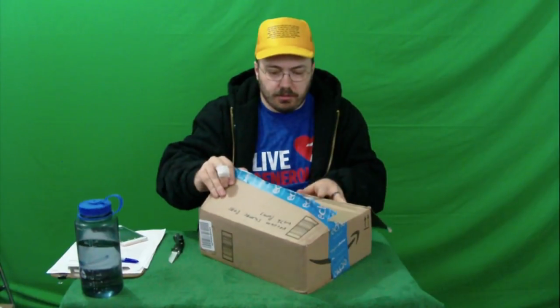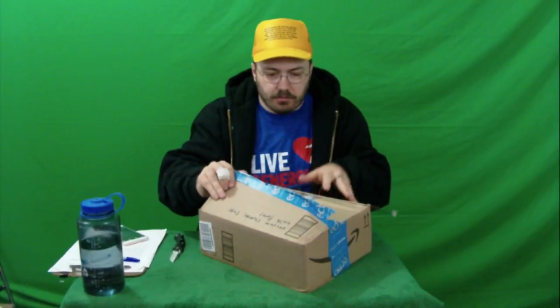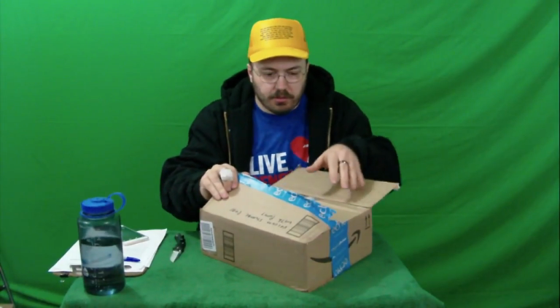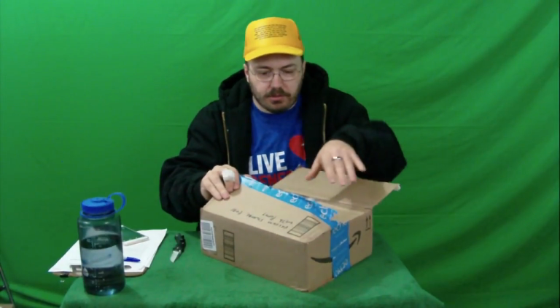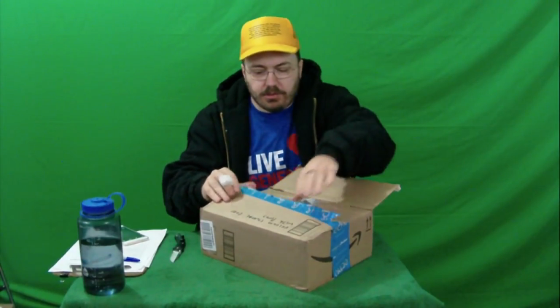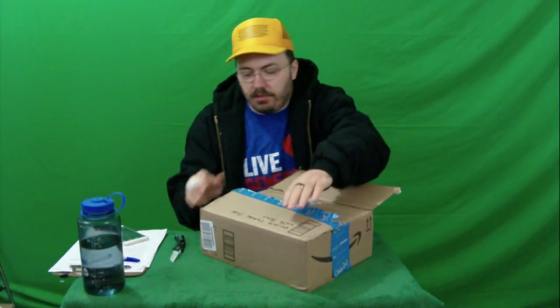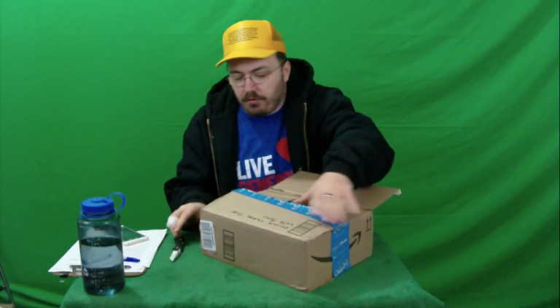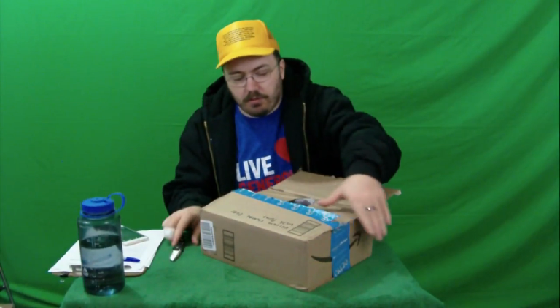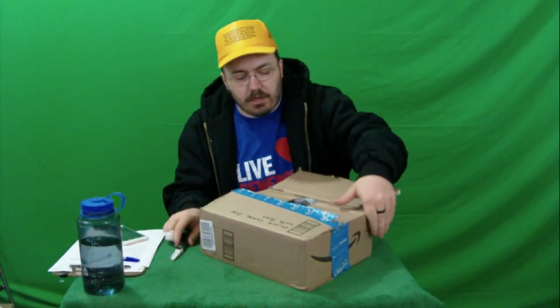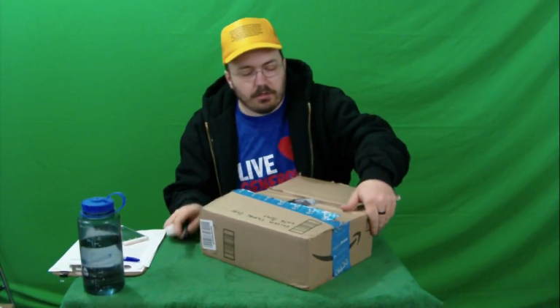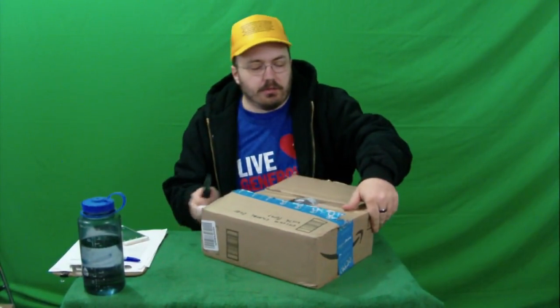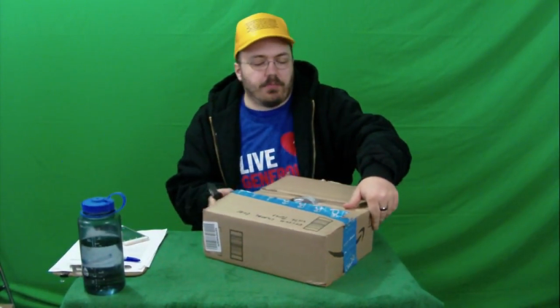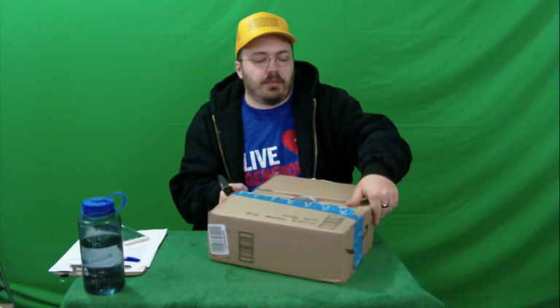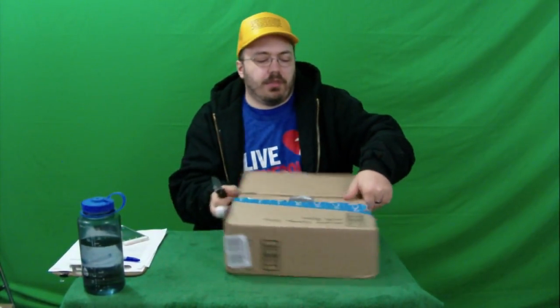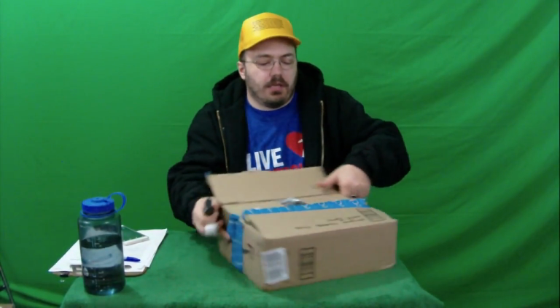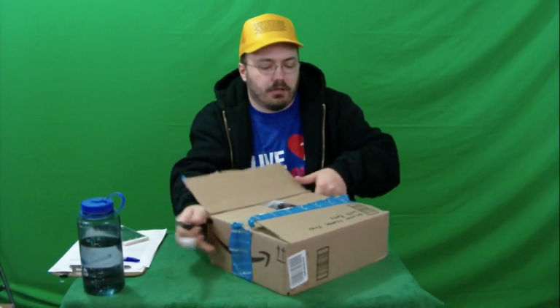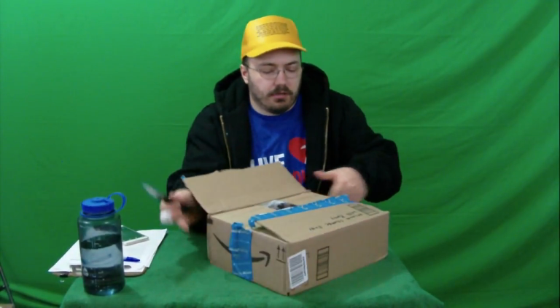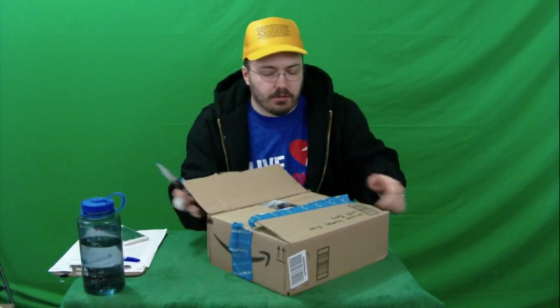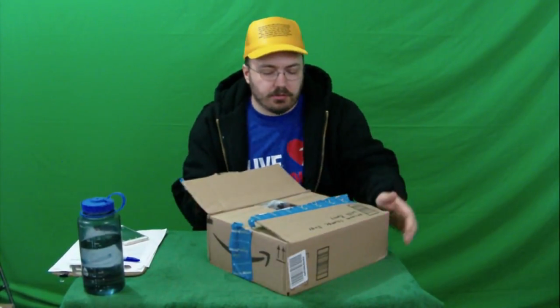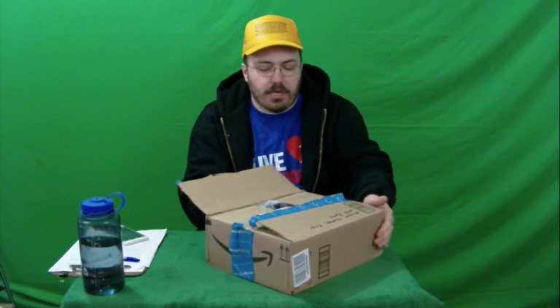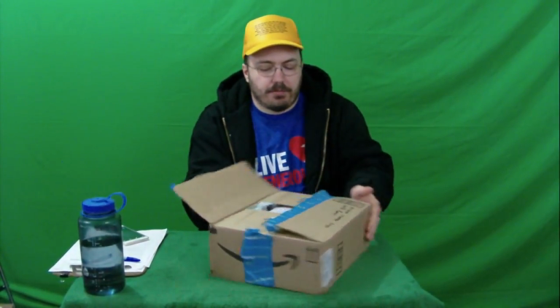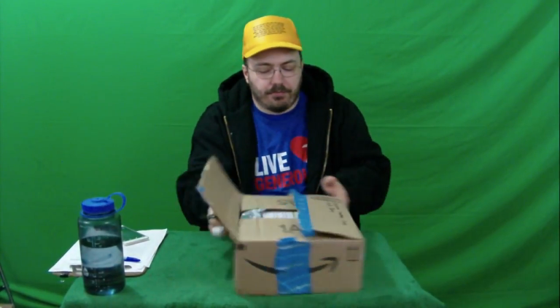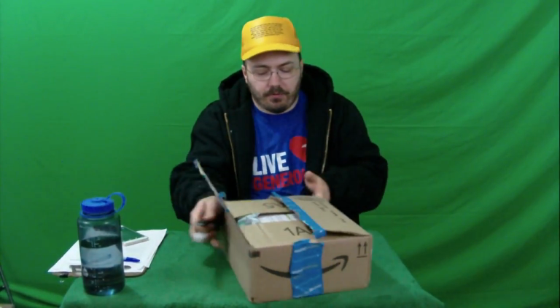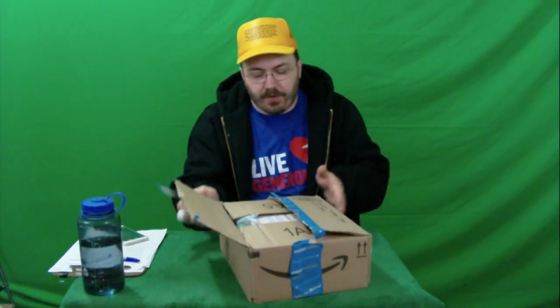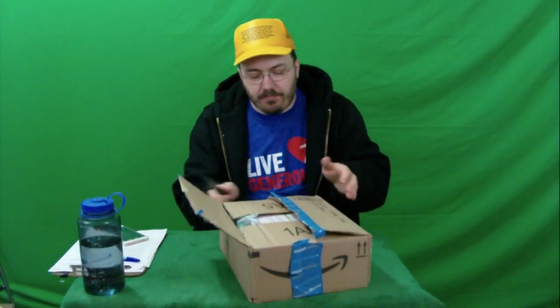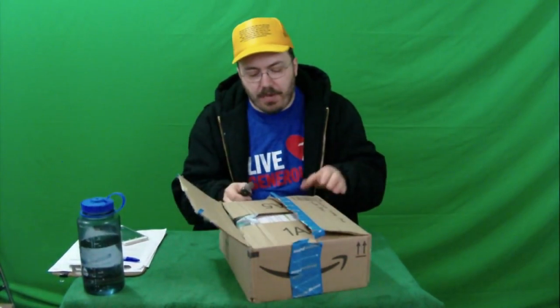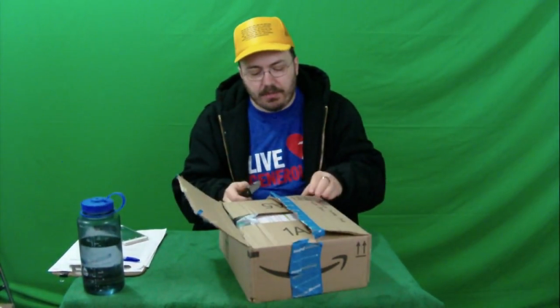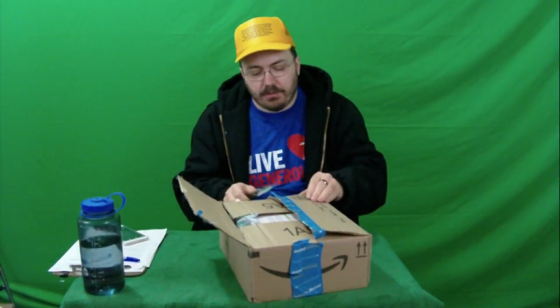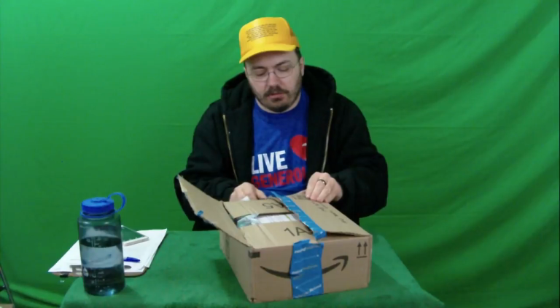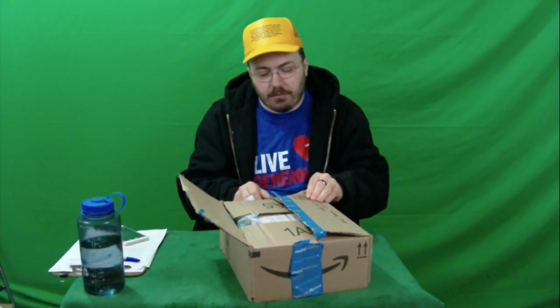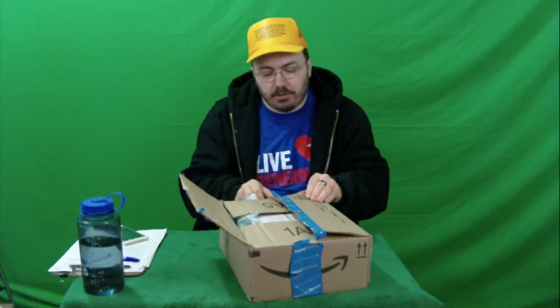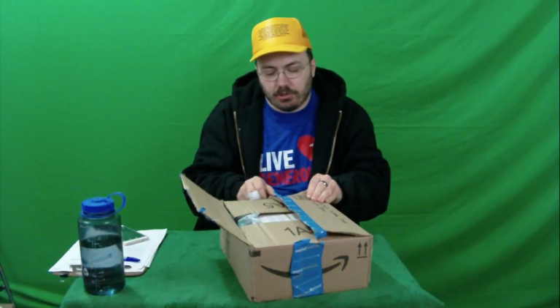We're gonna see what we got here. I think there's like four or five bags in here, I'm not sure.